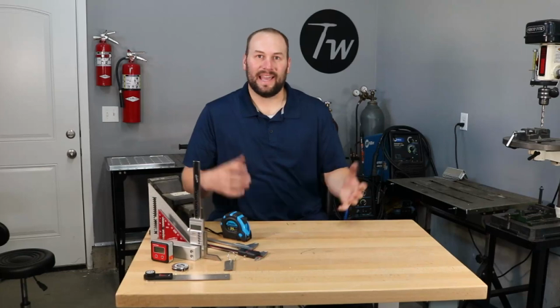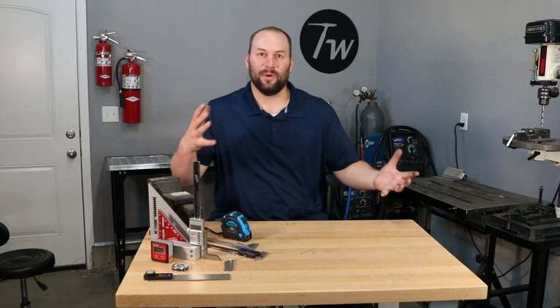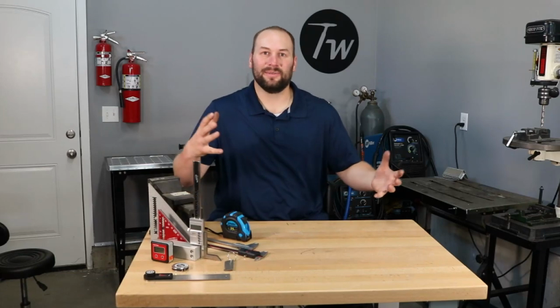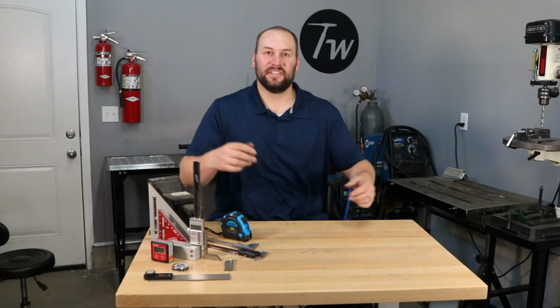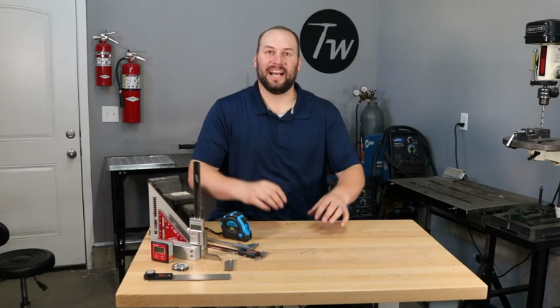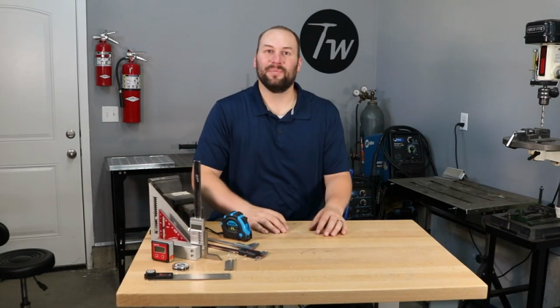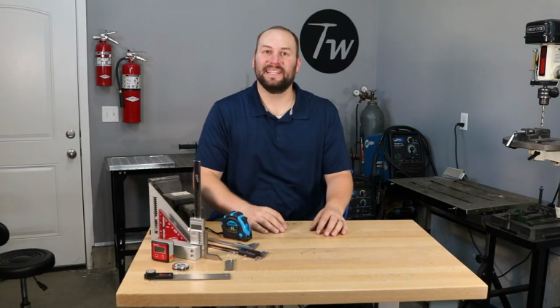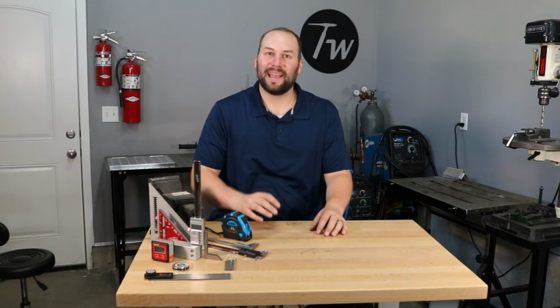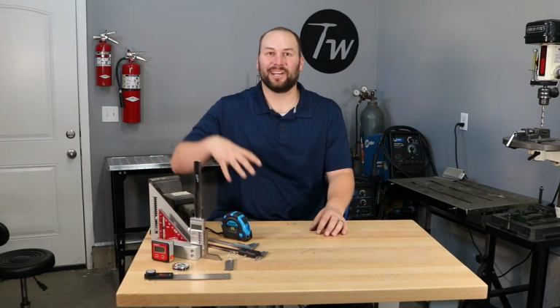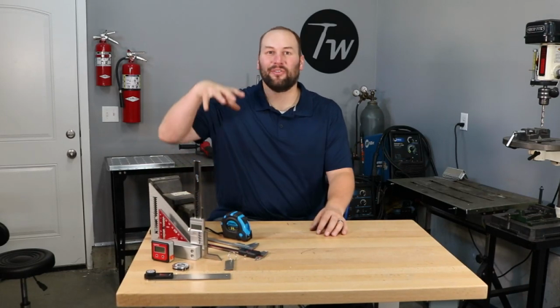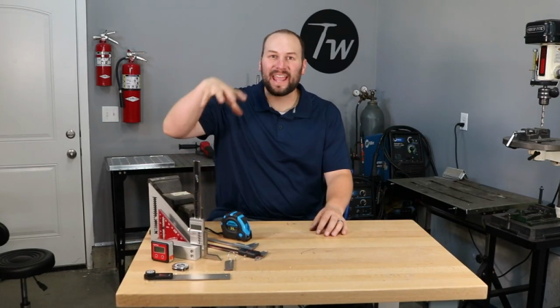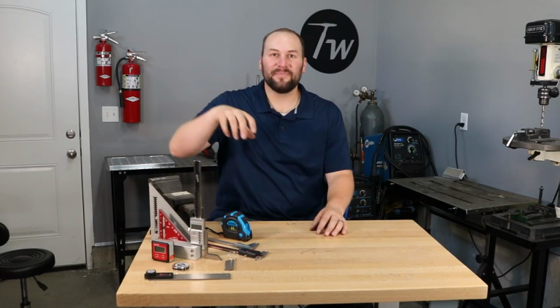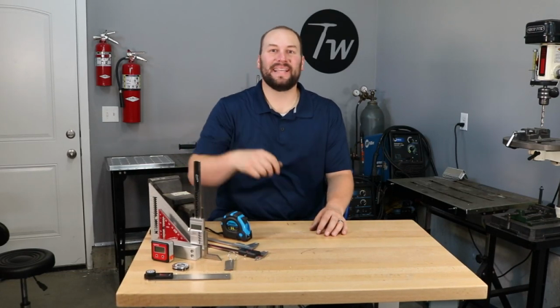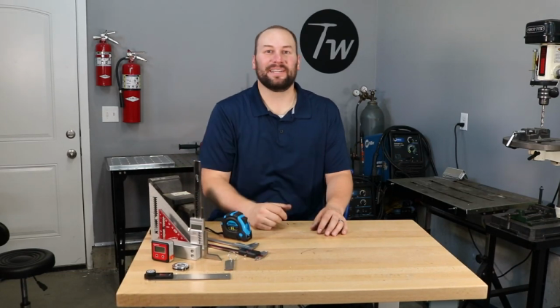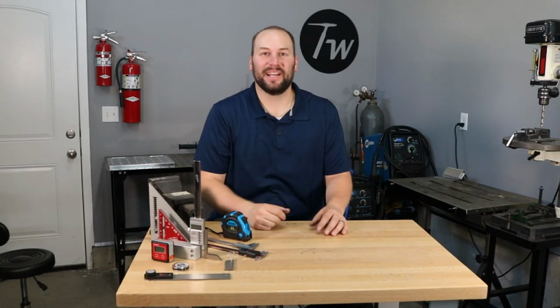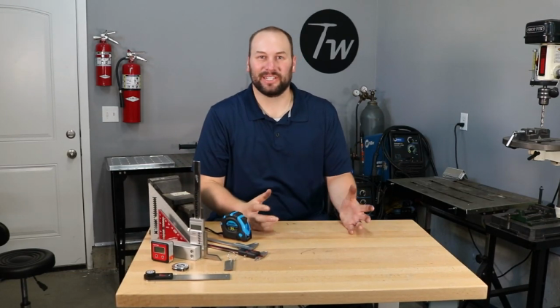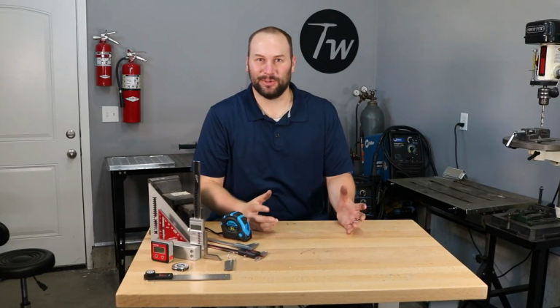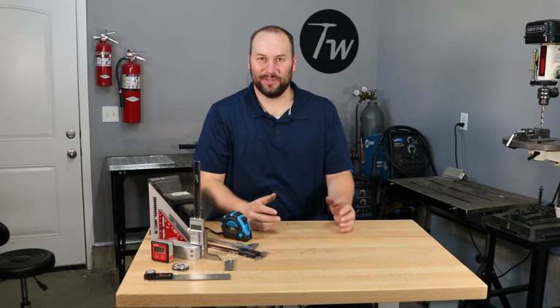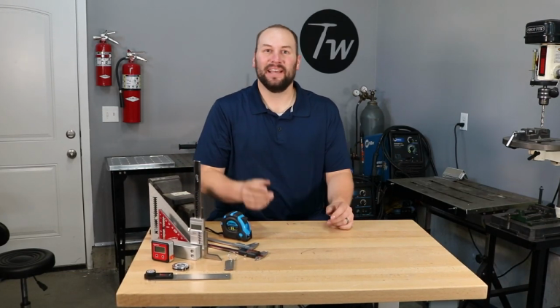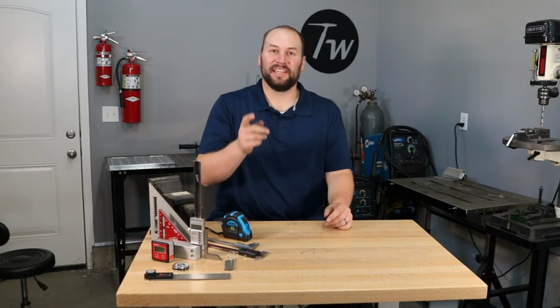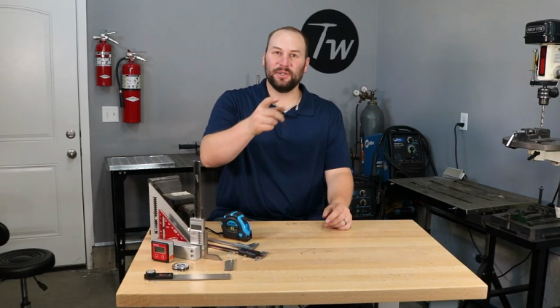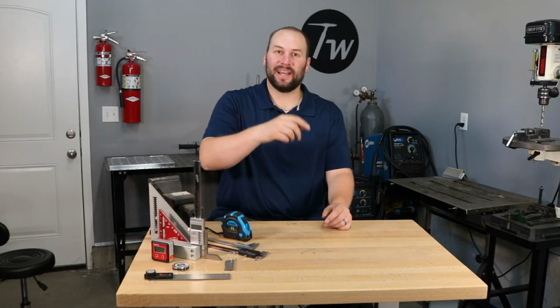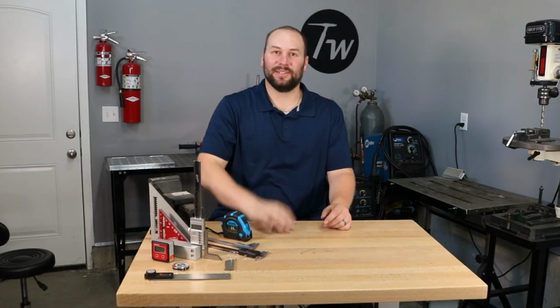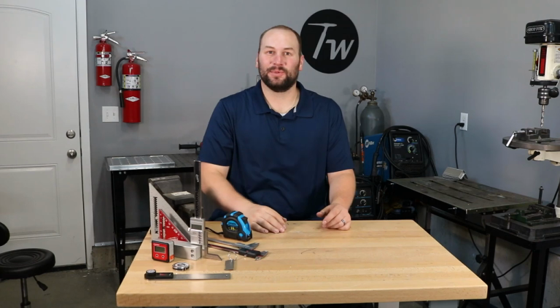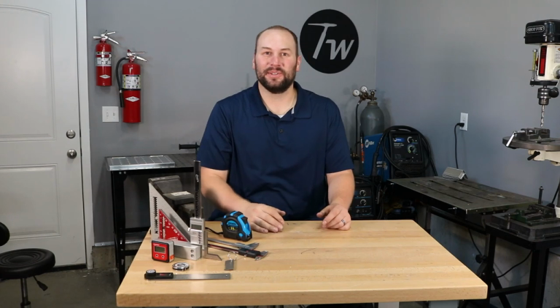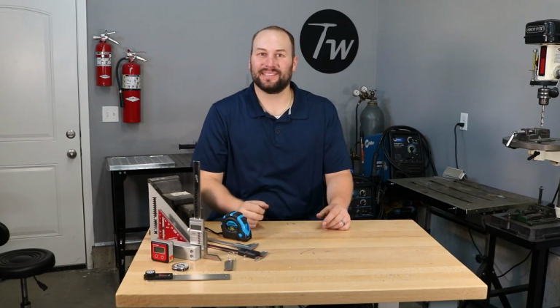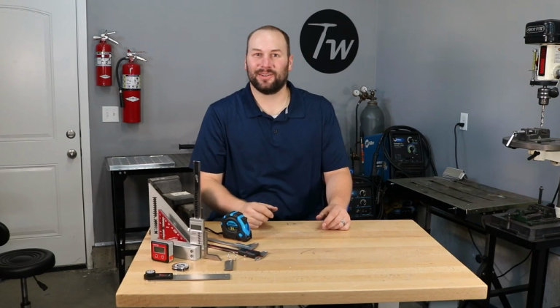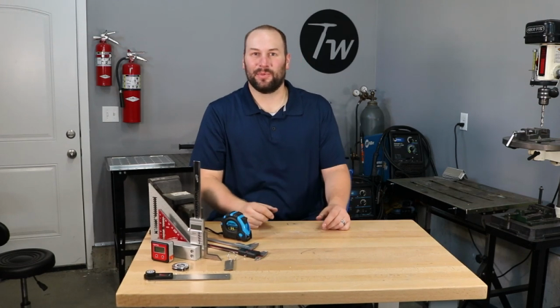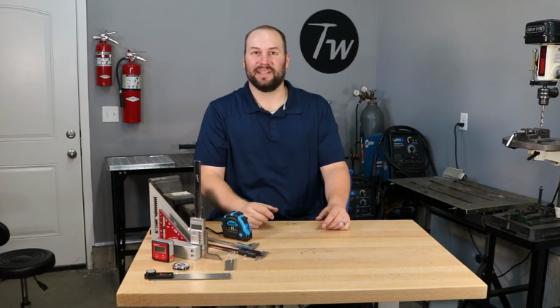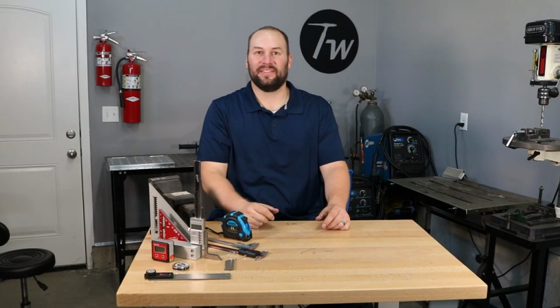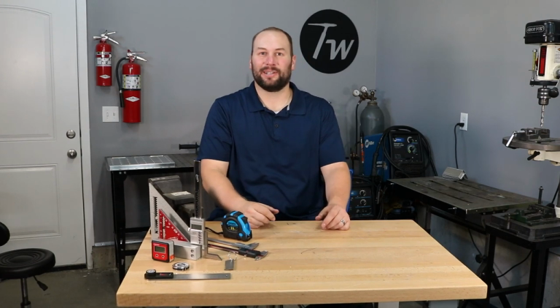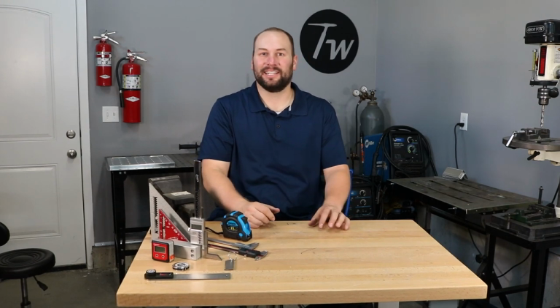Hey, welcome to the shop. Today I'm going to go over eight basic measuring tools that you might use when you get started with welding and fabrication.